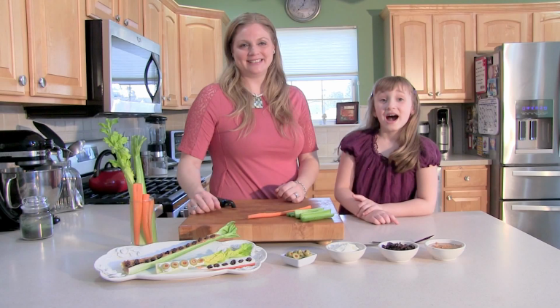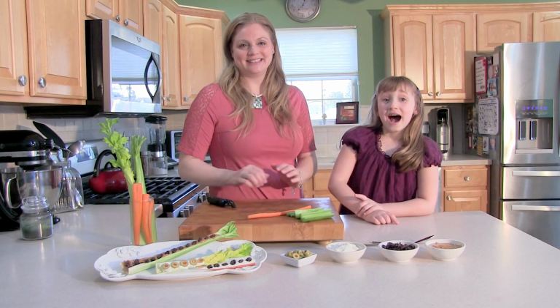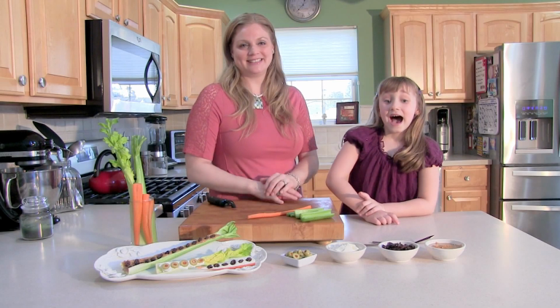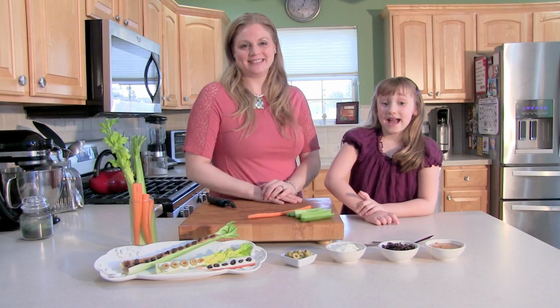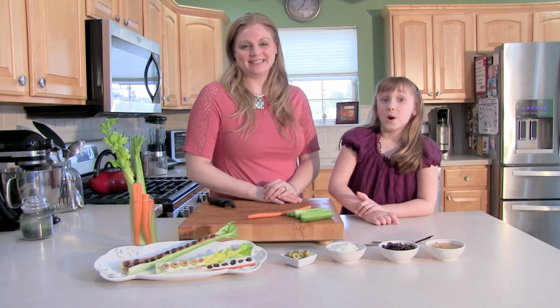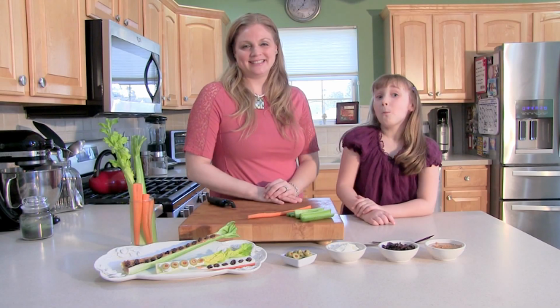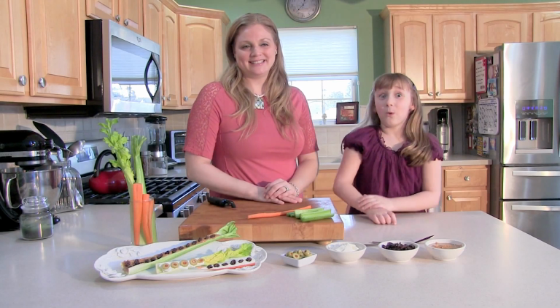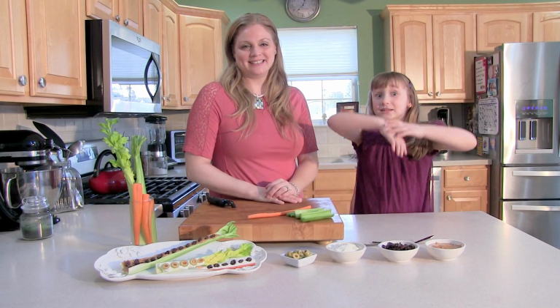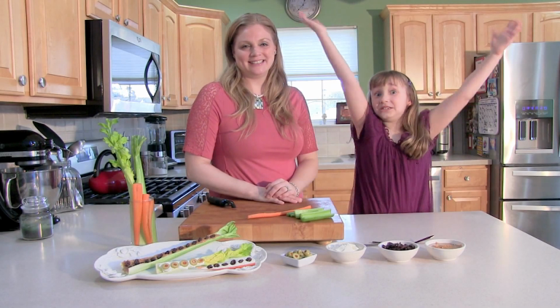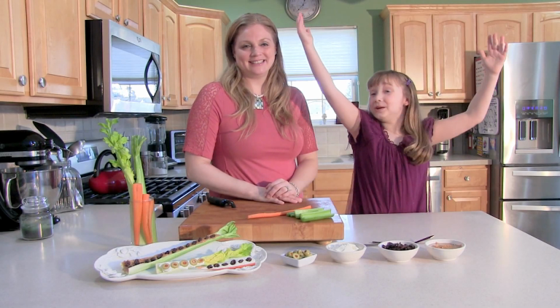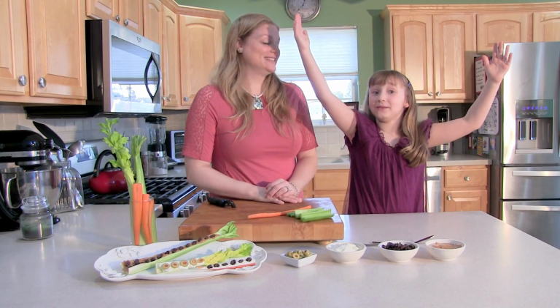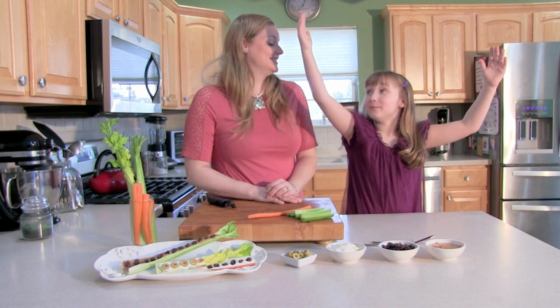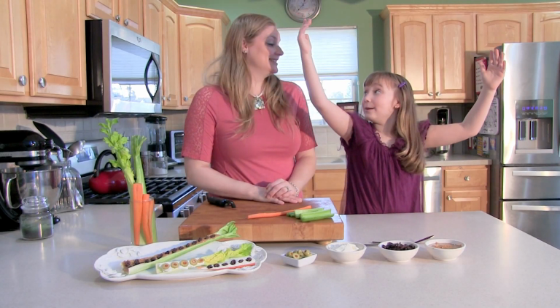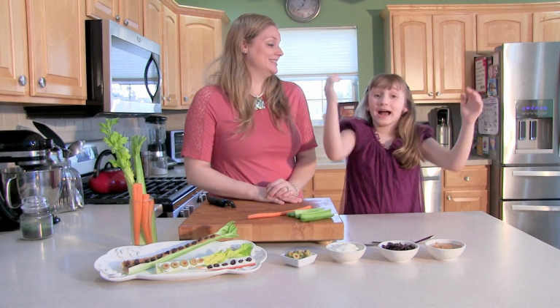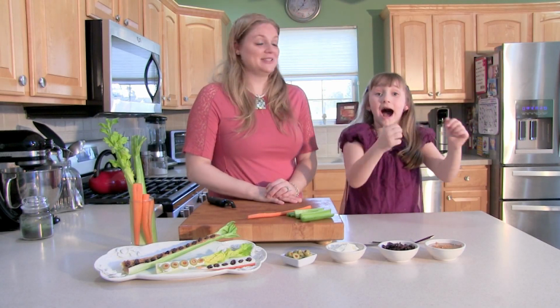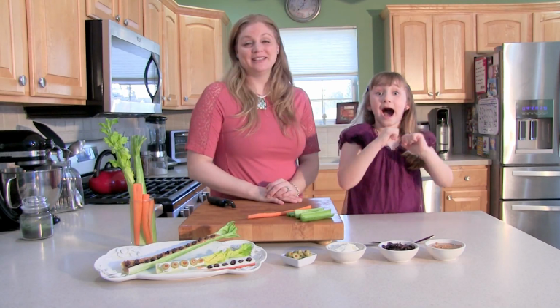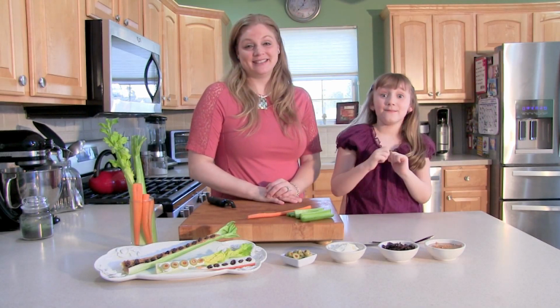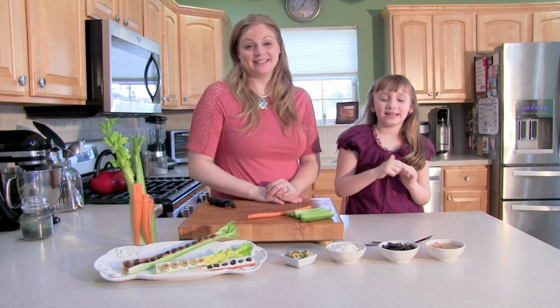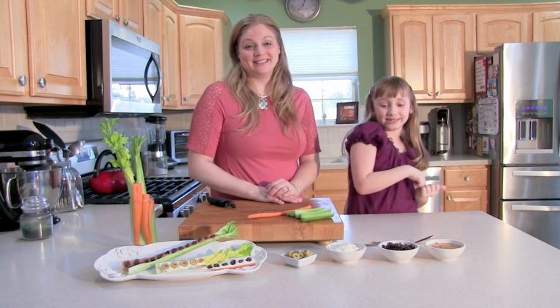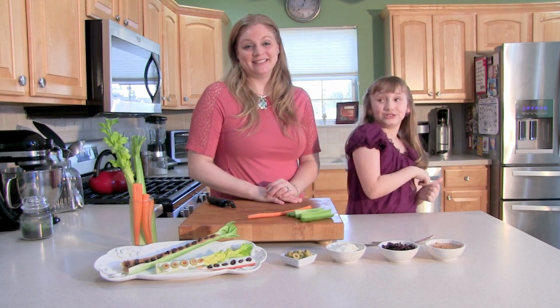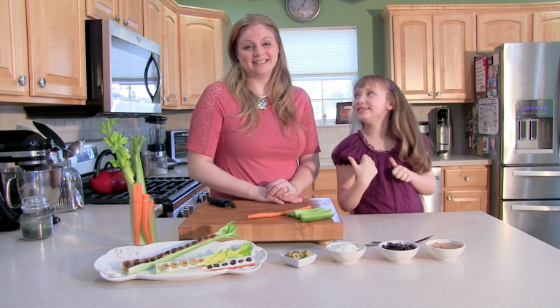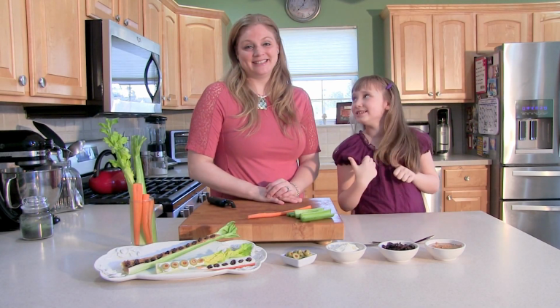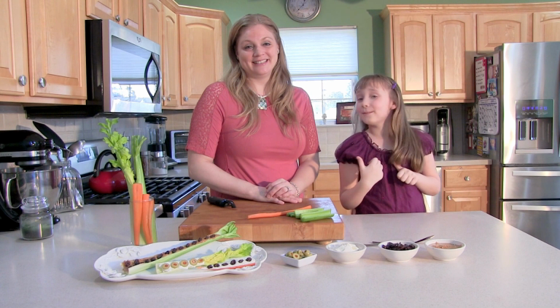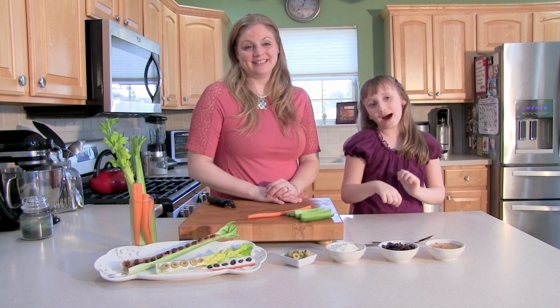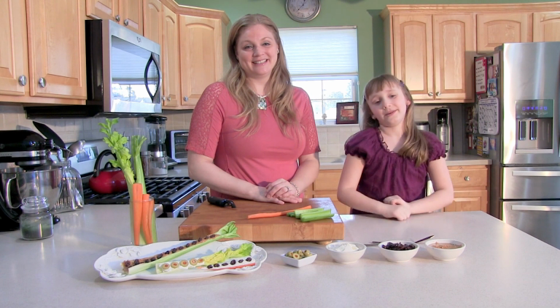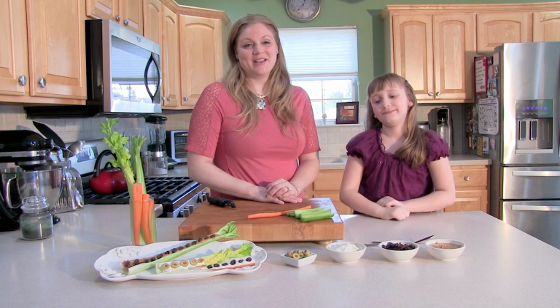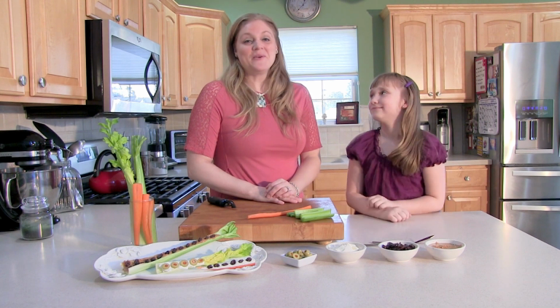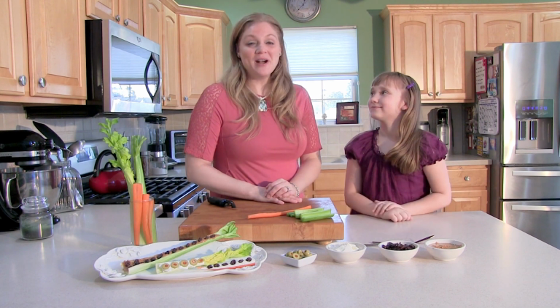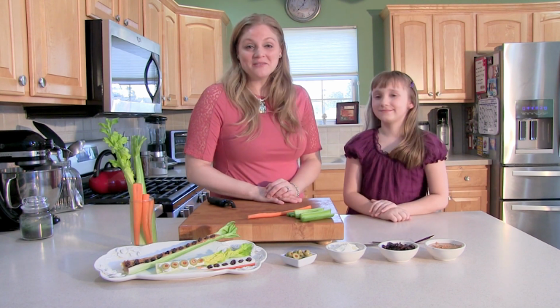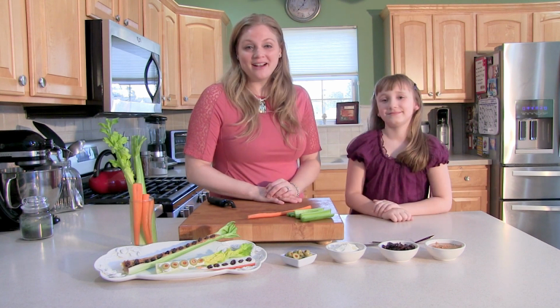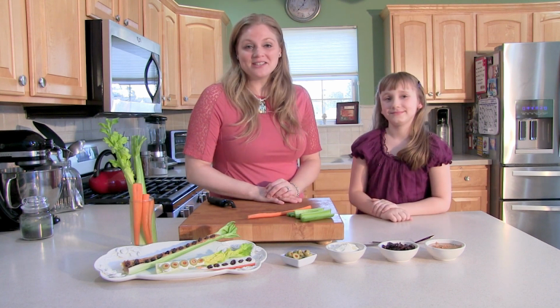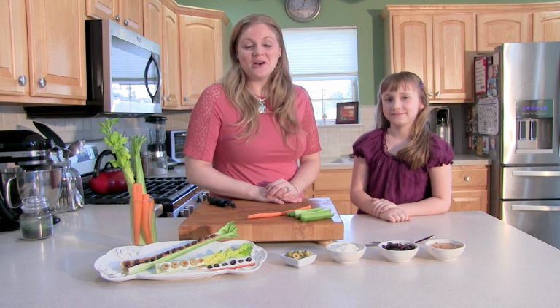Hi, welcome to Cooking with Mommy. I'm Maddie and she's Mommy. Welcome to our show.